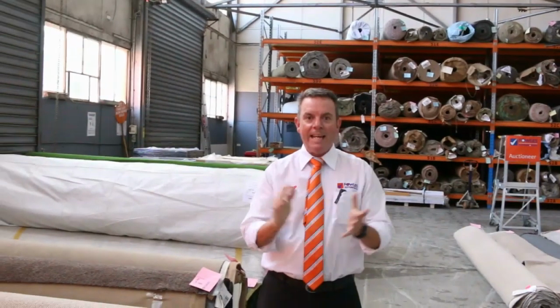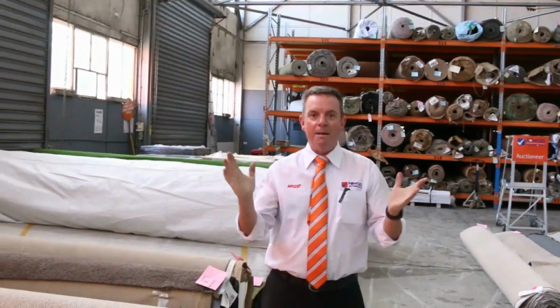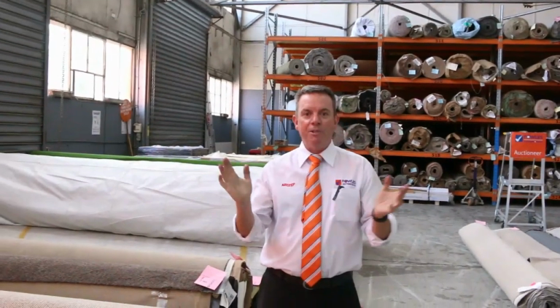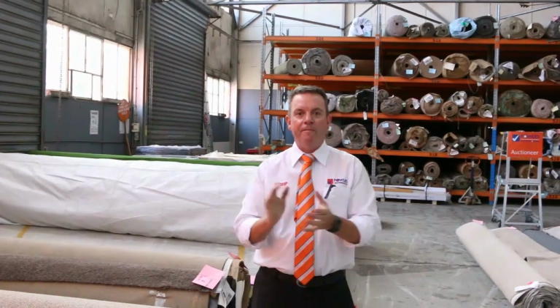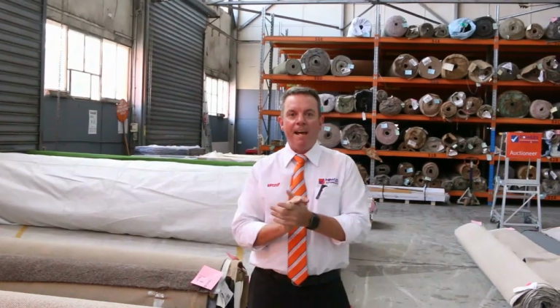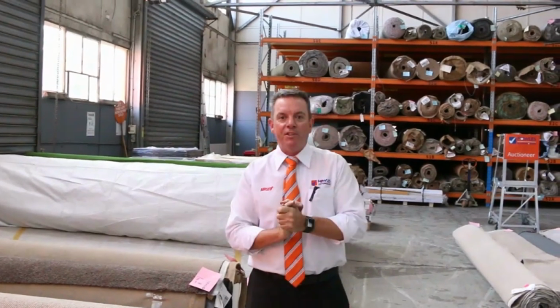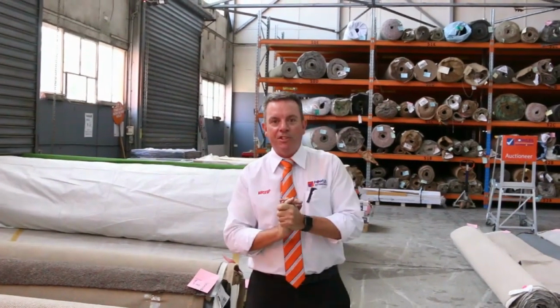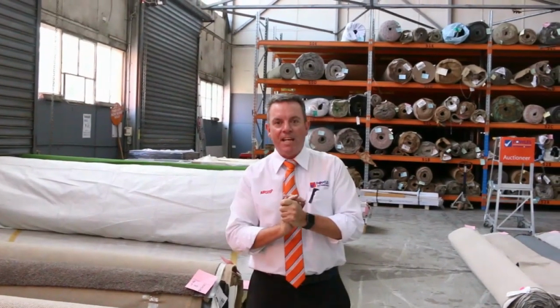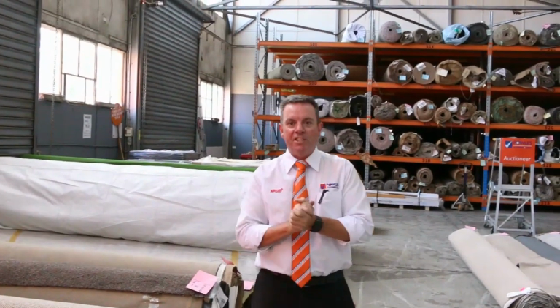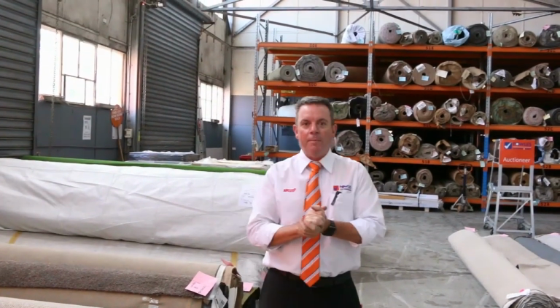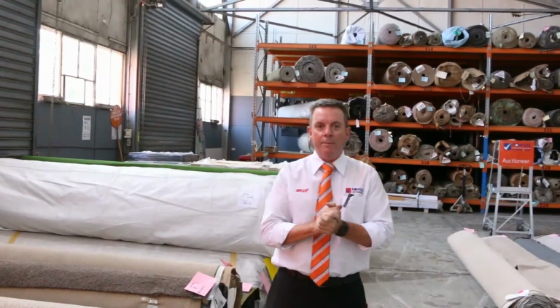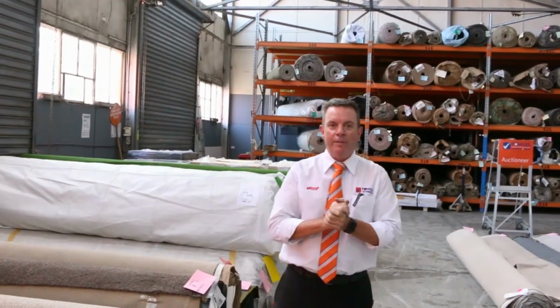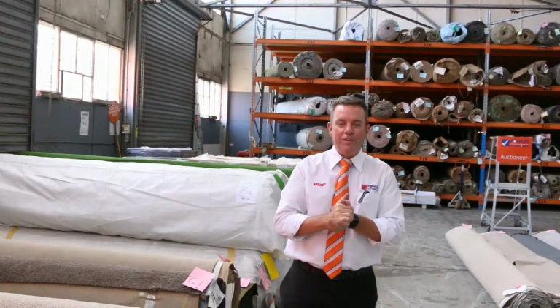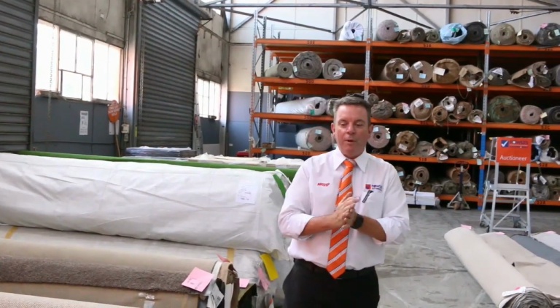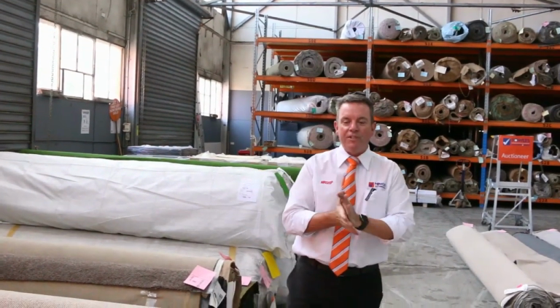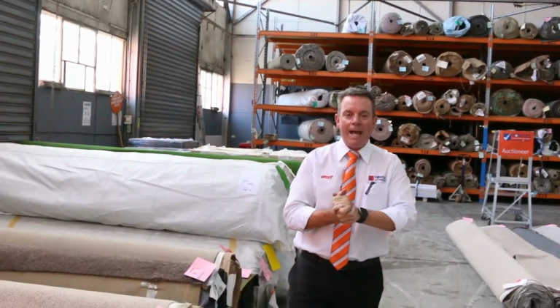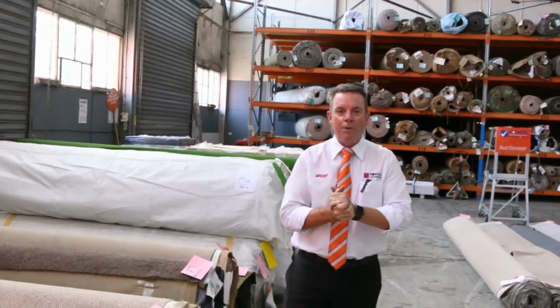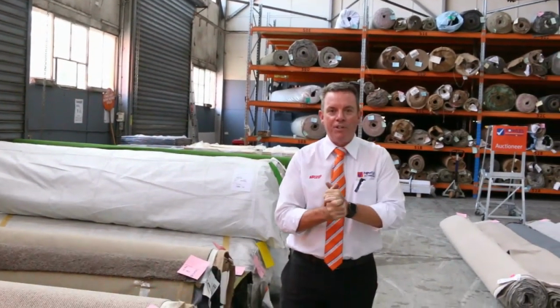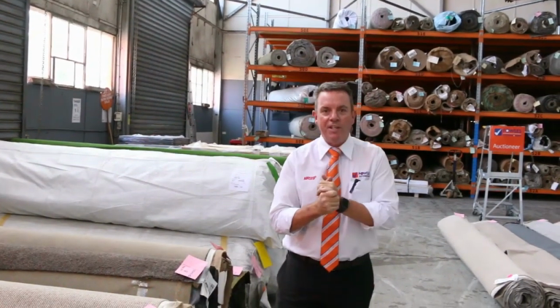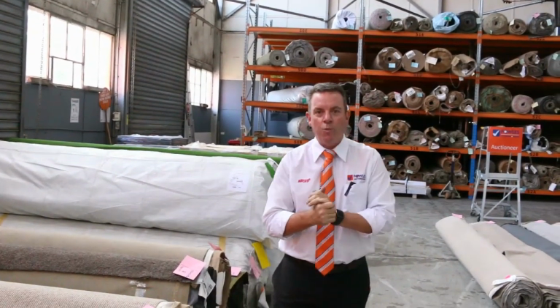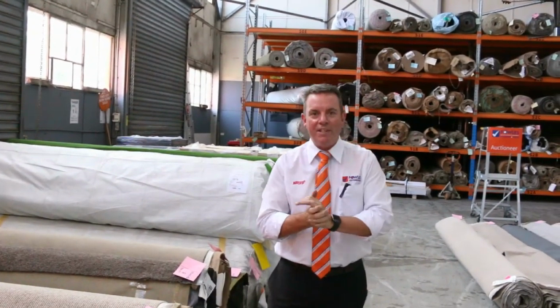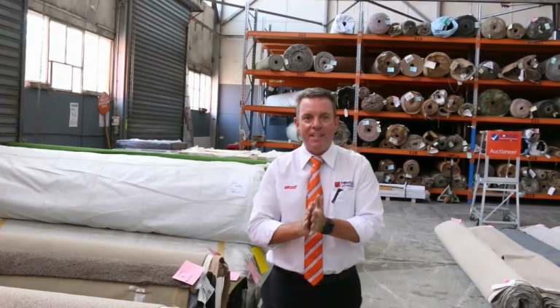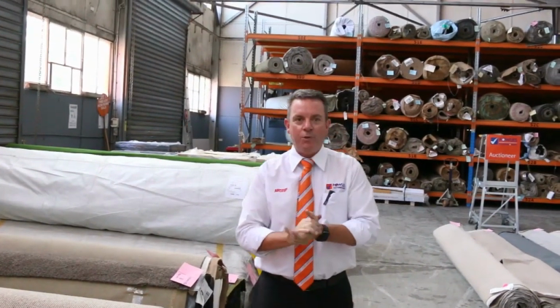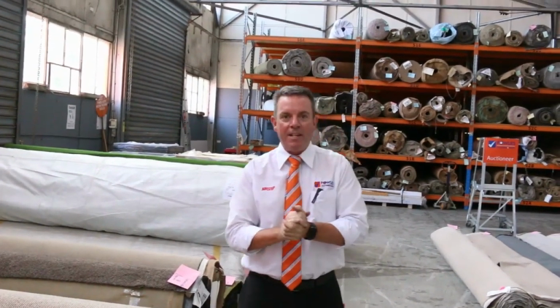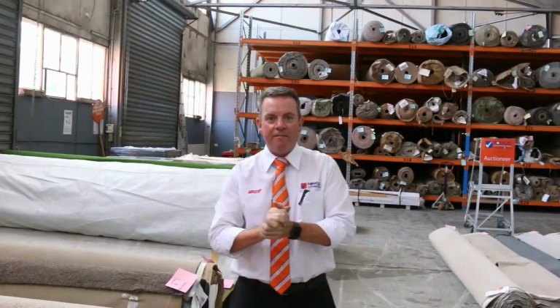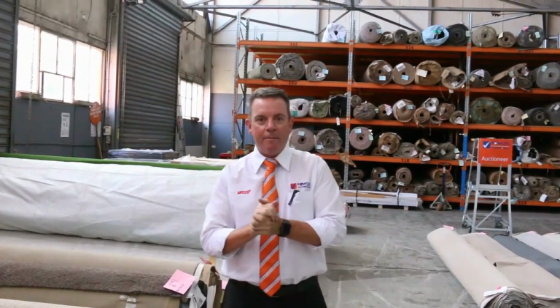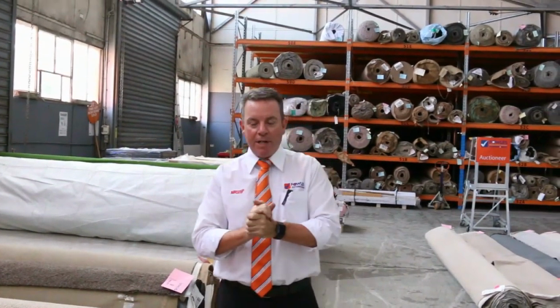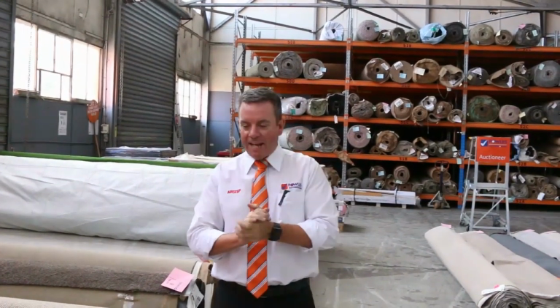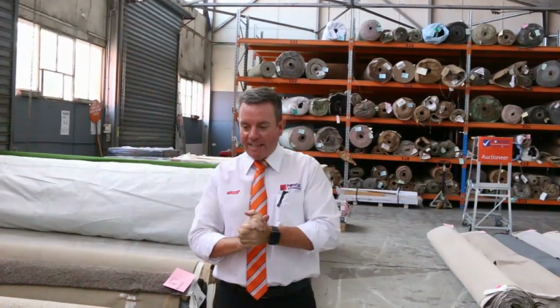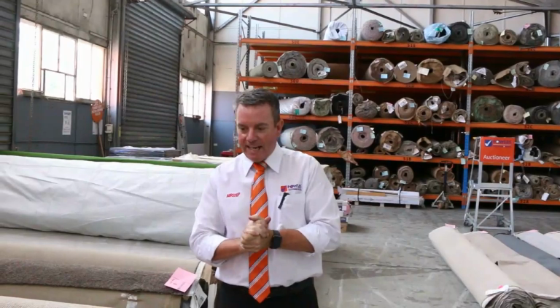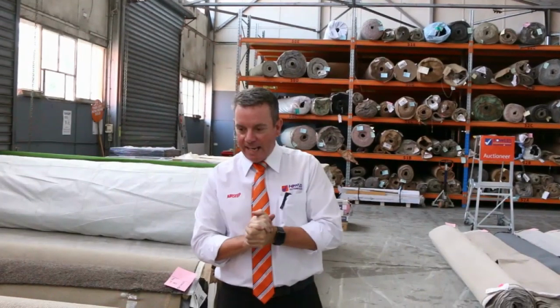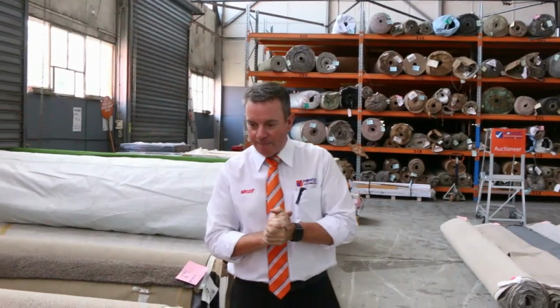G'day, I'm John from Fowls Auction Sales. I'm here to preview tomorrow's carpet auction. It's Wednesday the 20th of February at 10am.